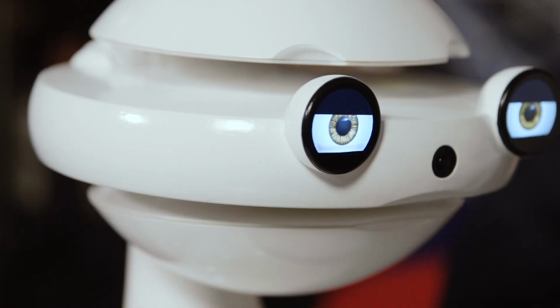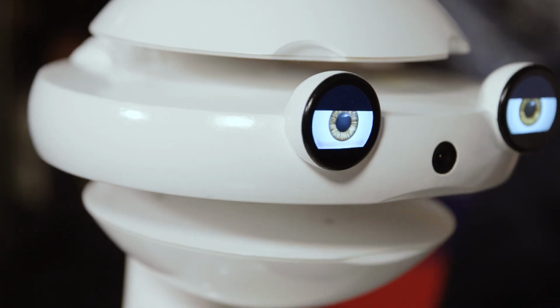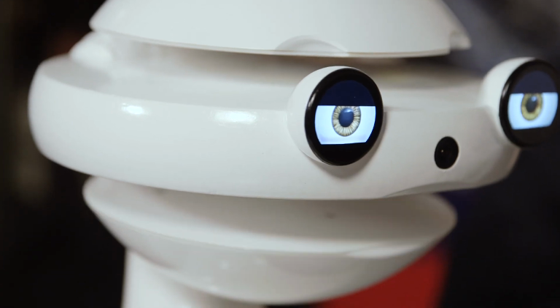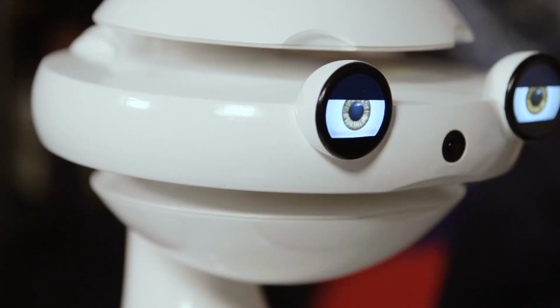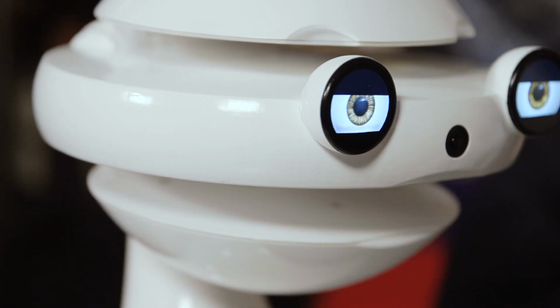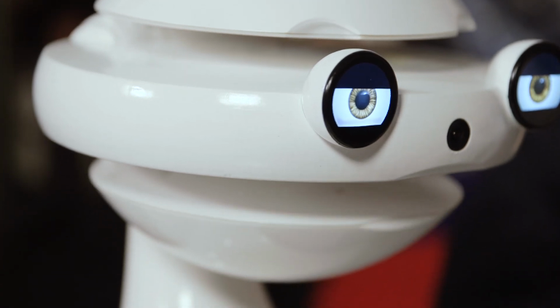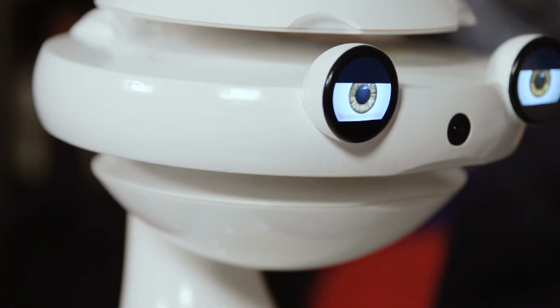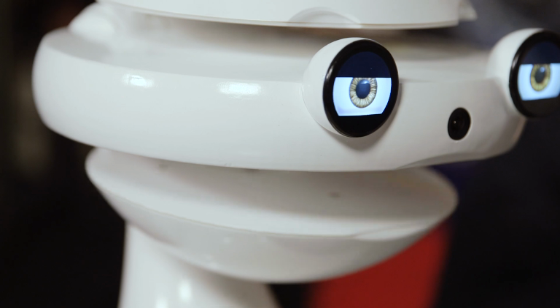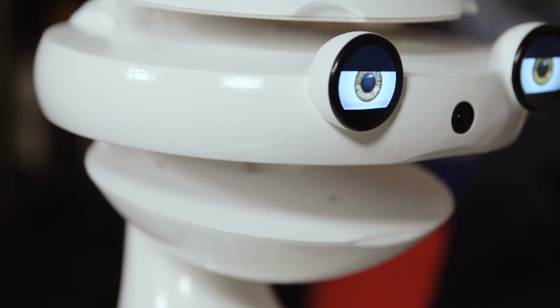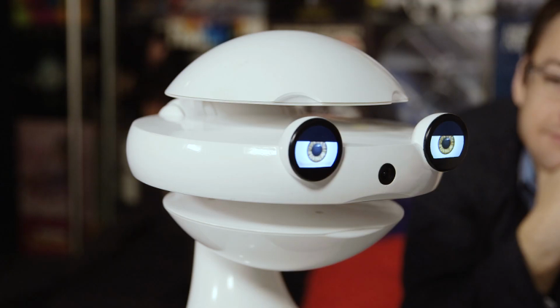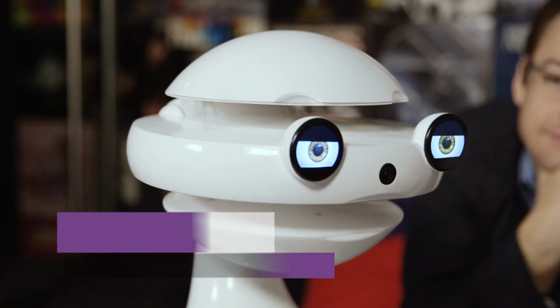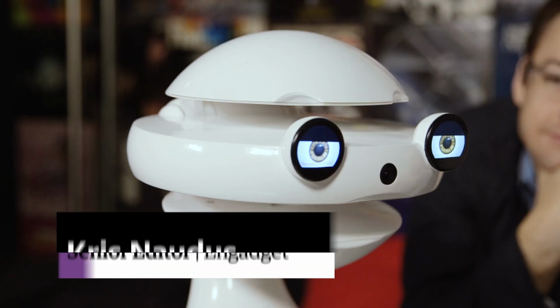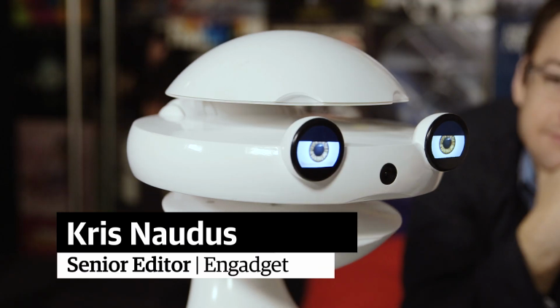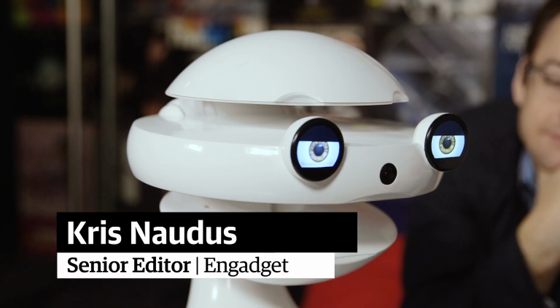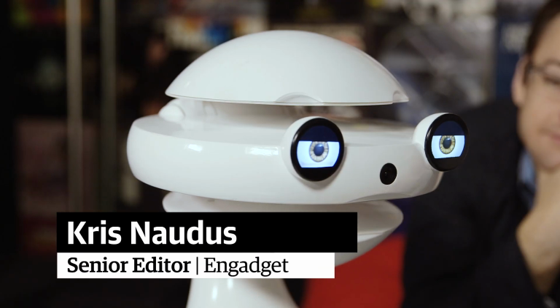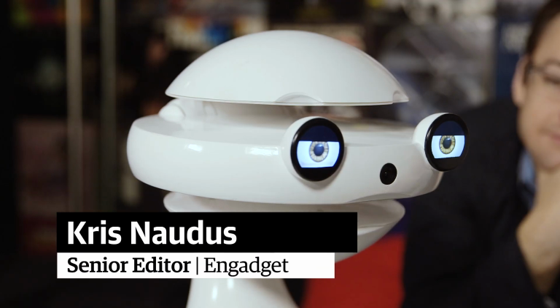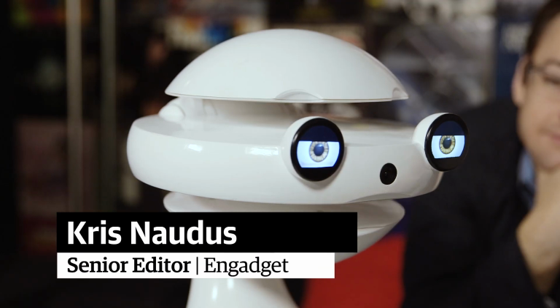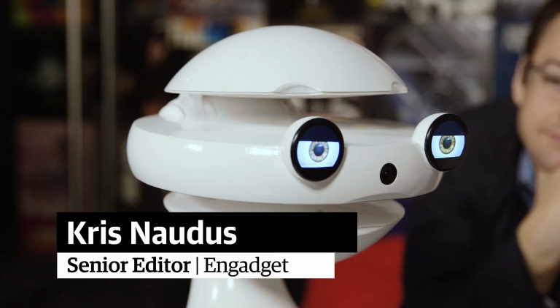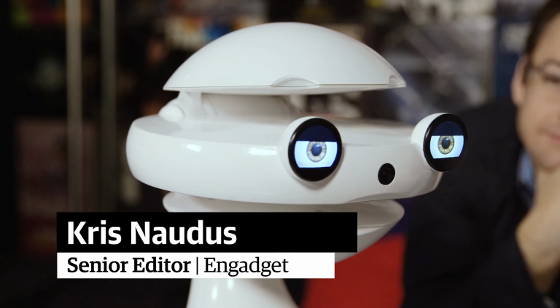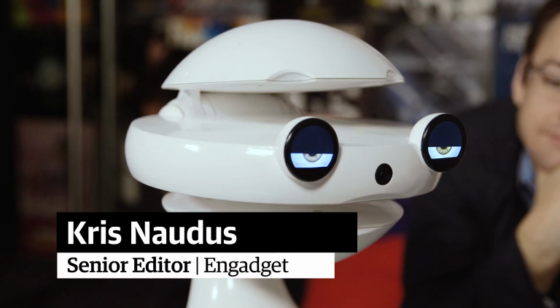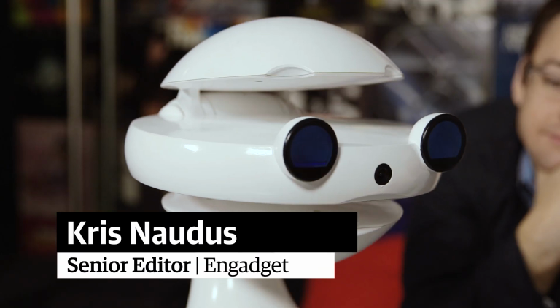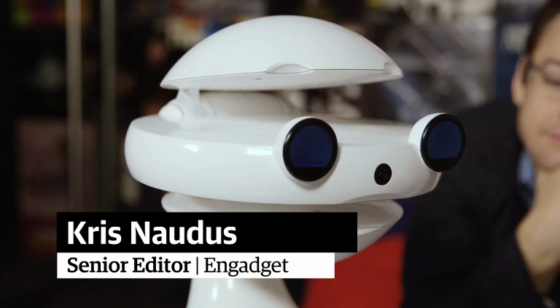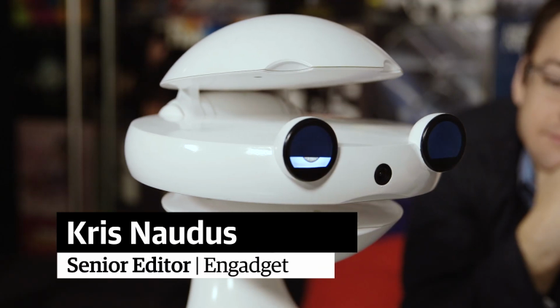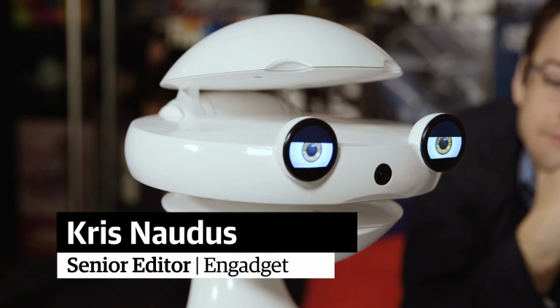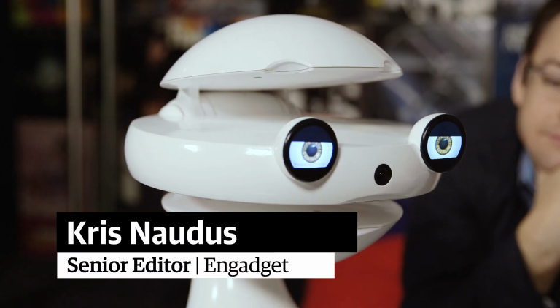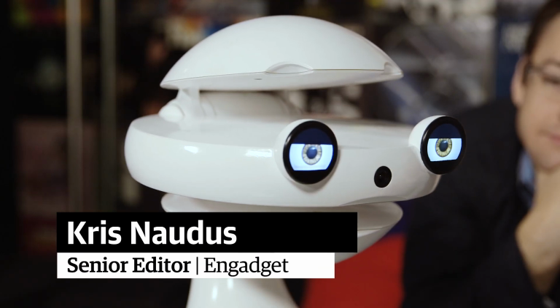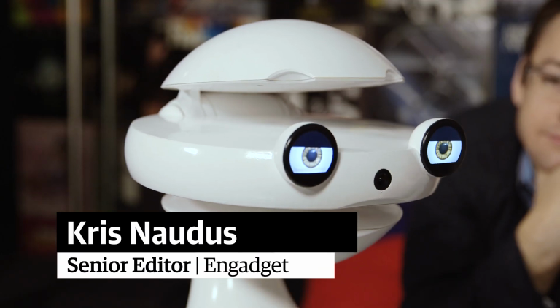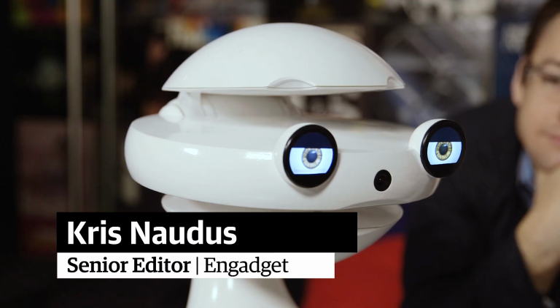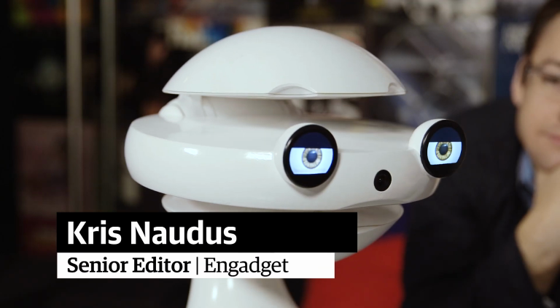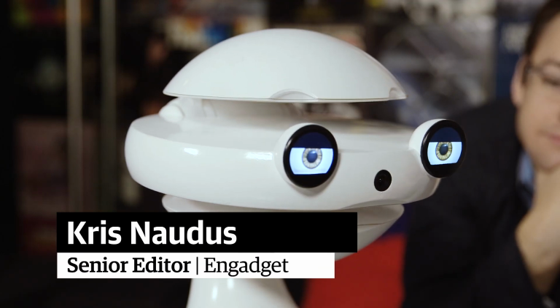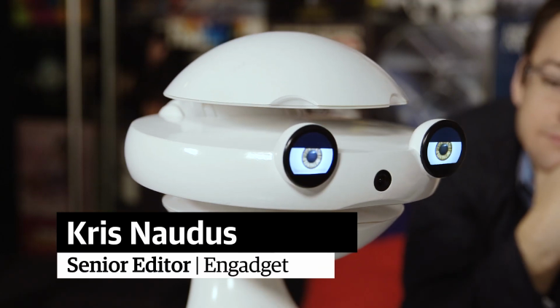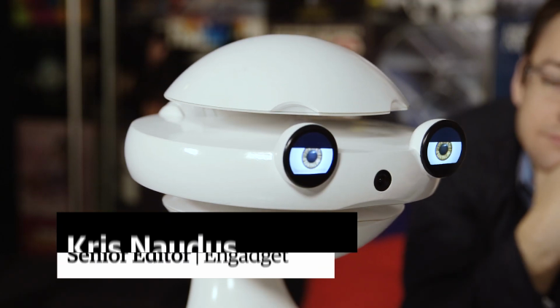Enter Emis, a social robot from Flash Robotics that will interact with your kid, slowly and subtly making them bilingual.